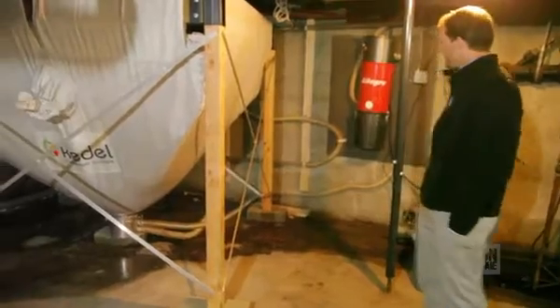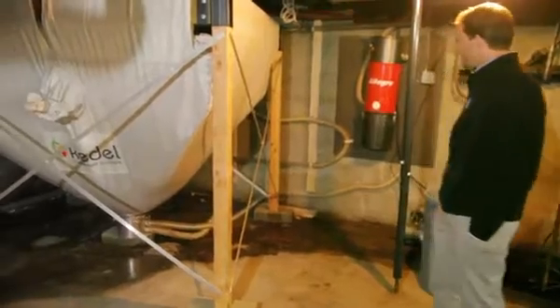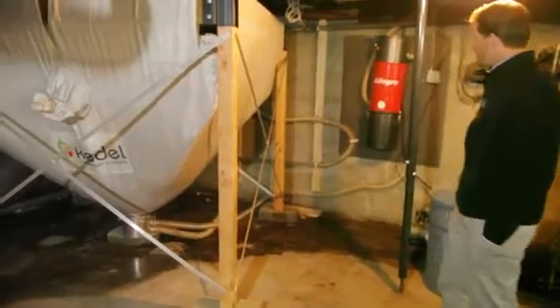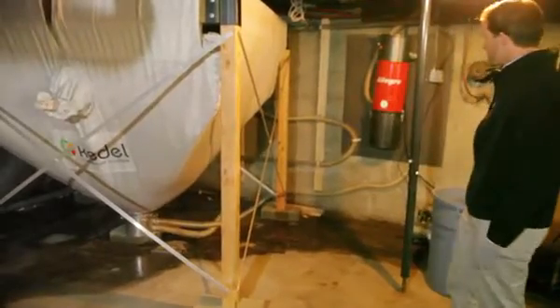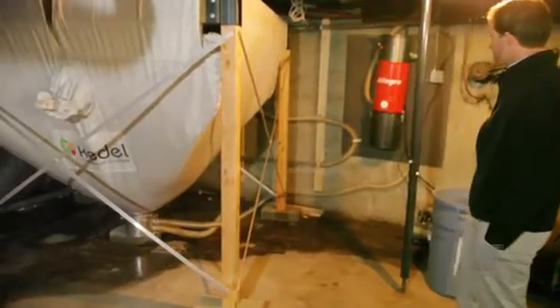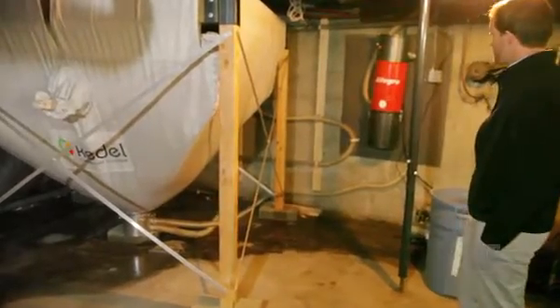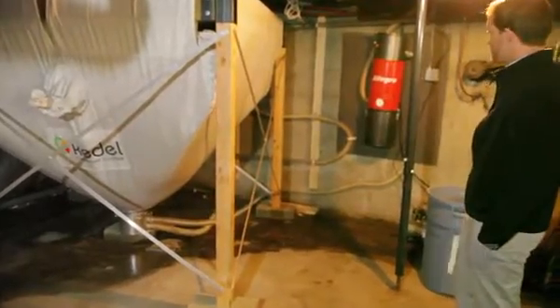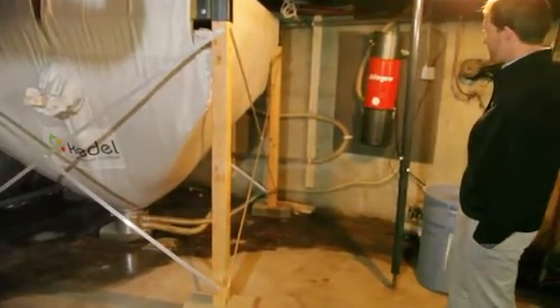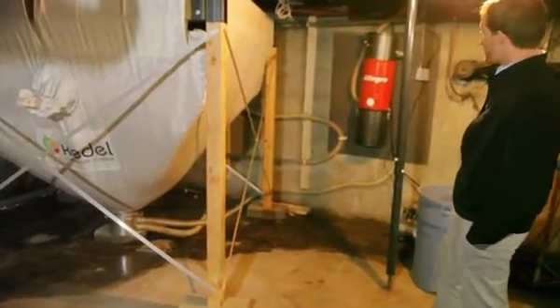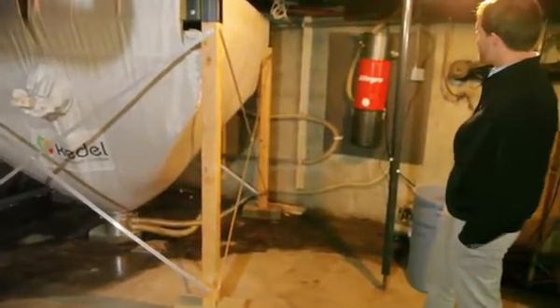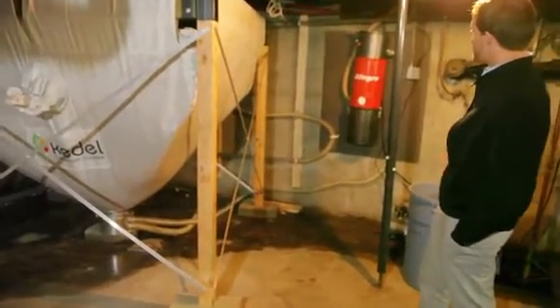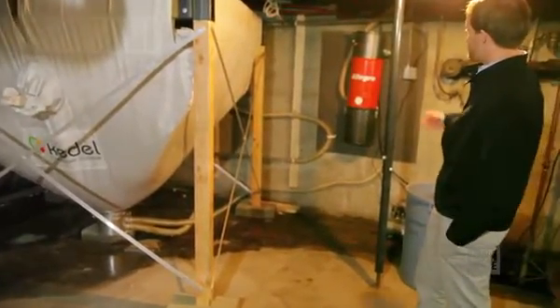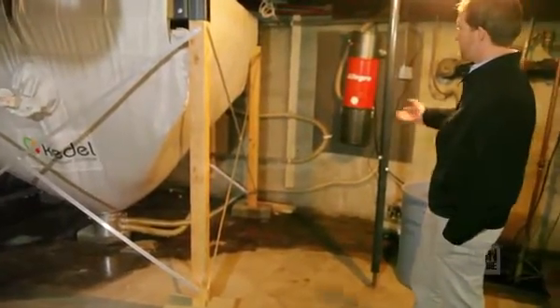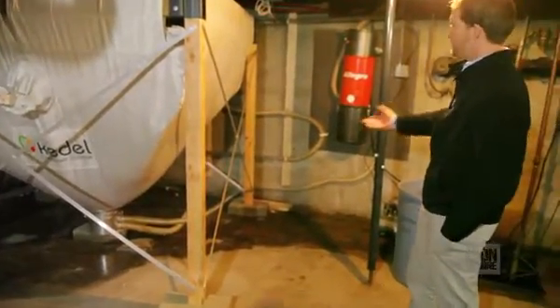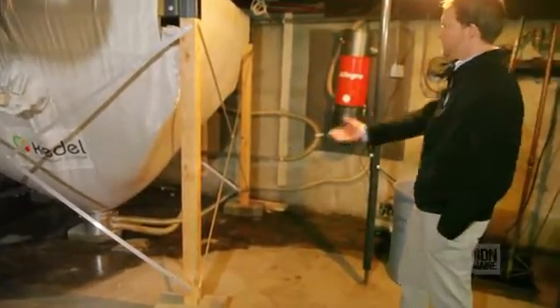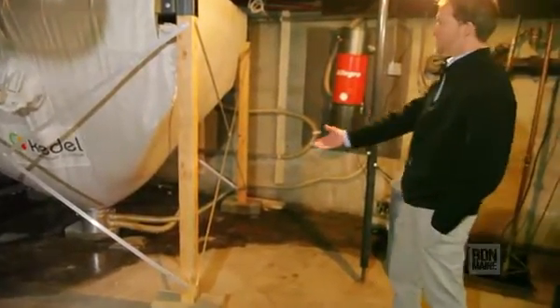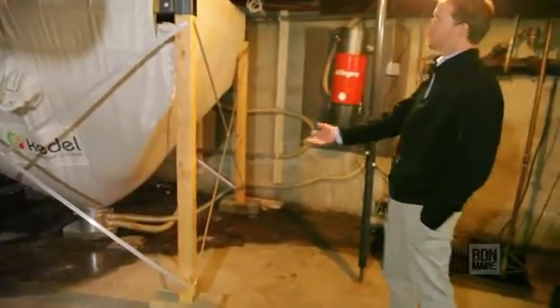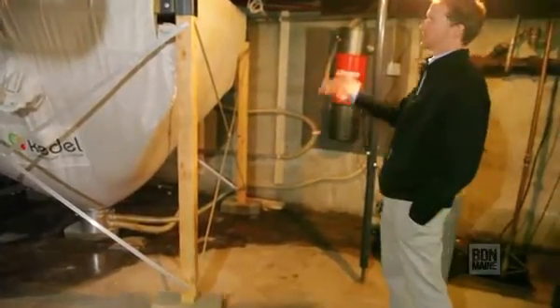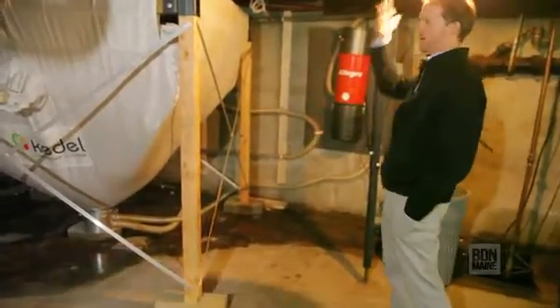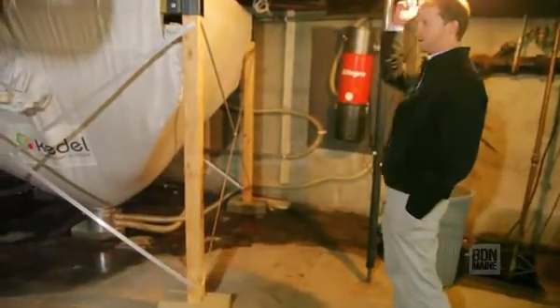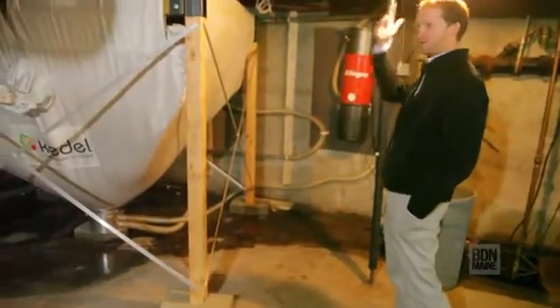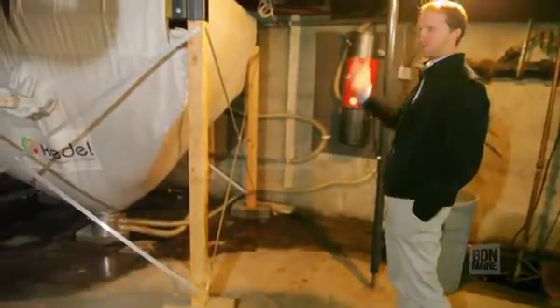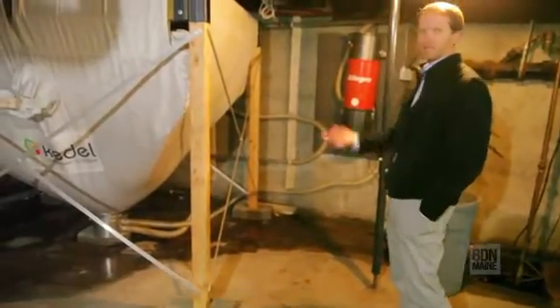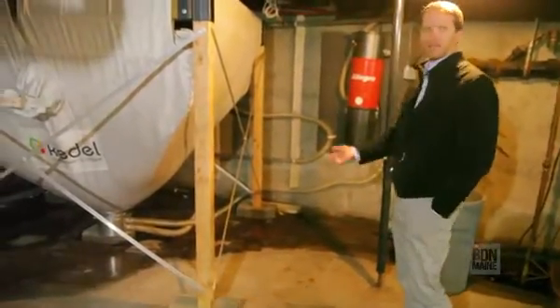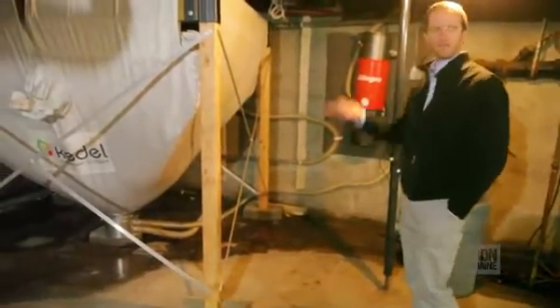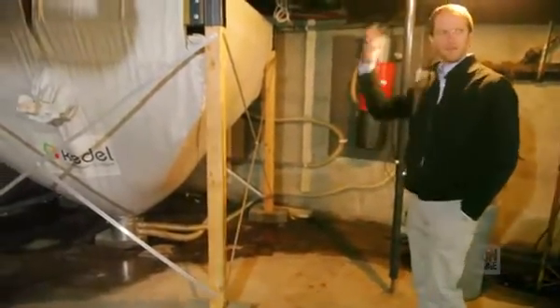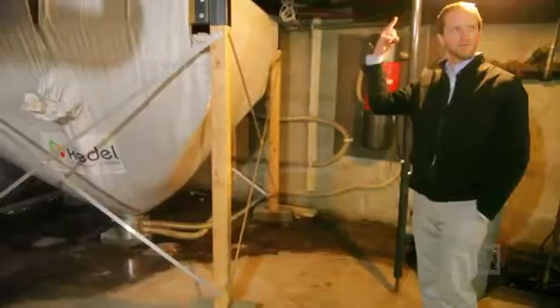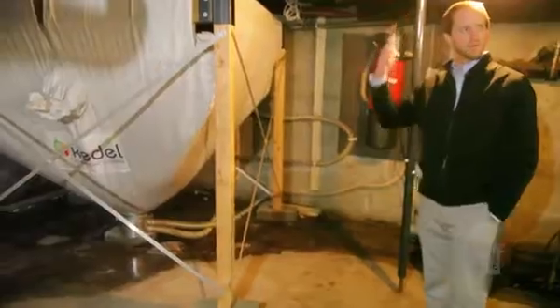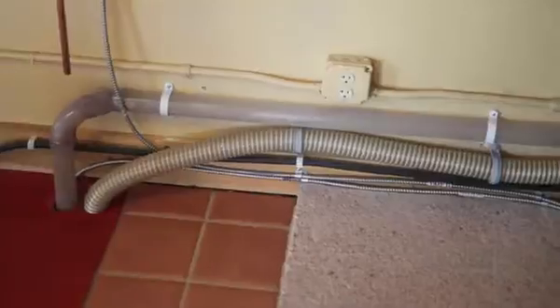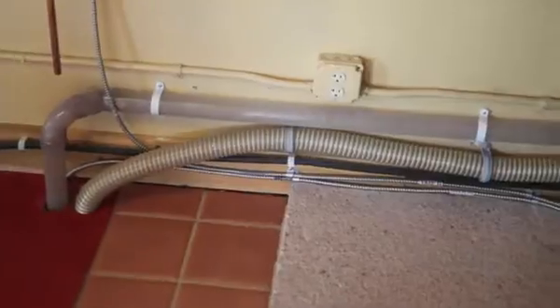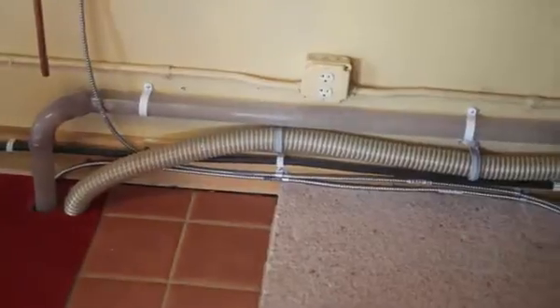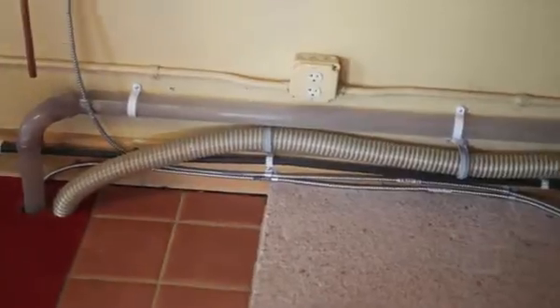The vacuum system is able to transport the pellets daily up to the boiler.